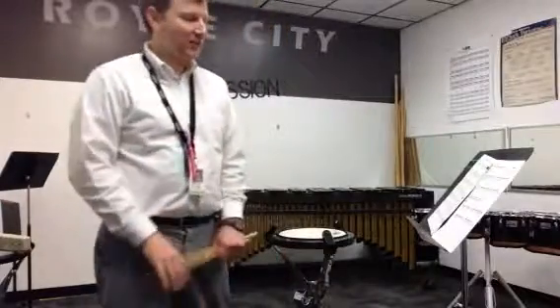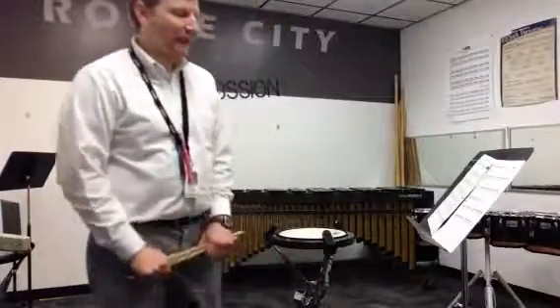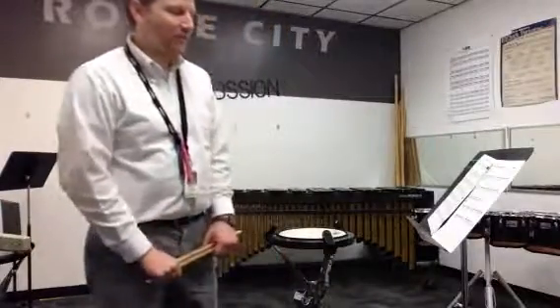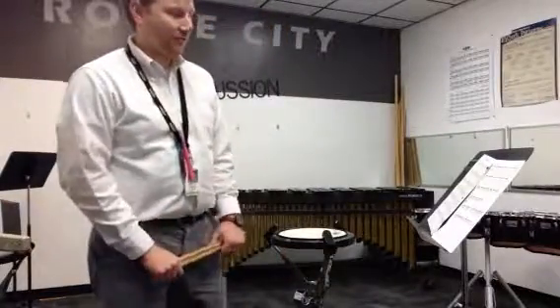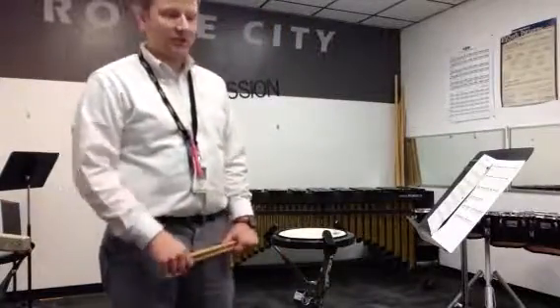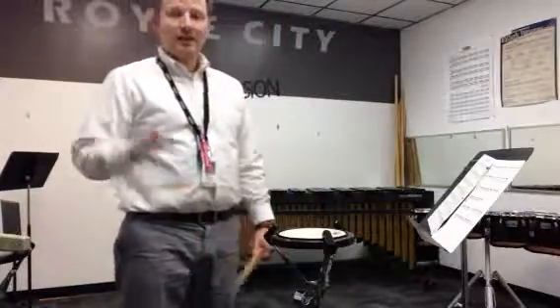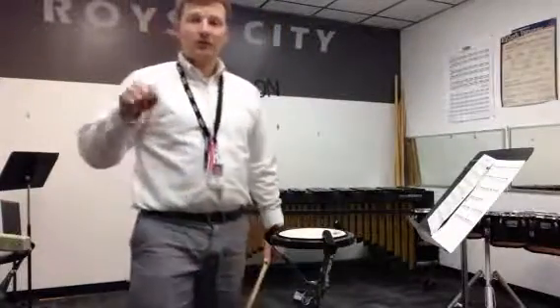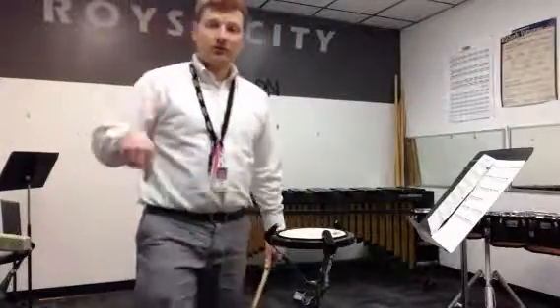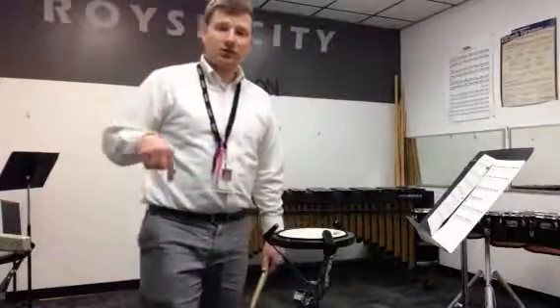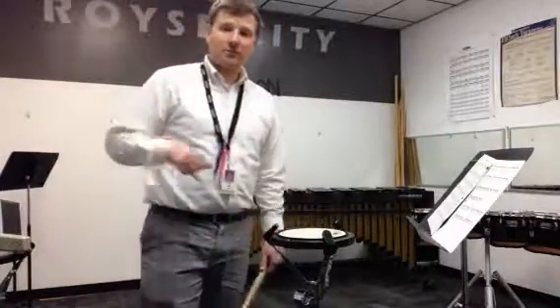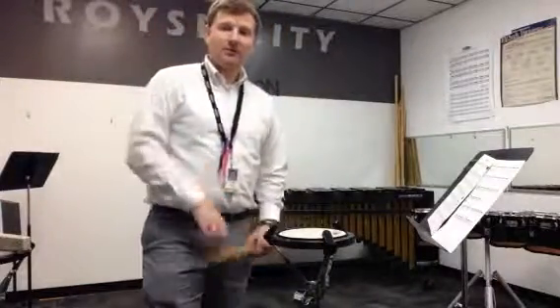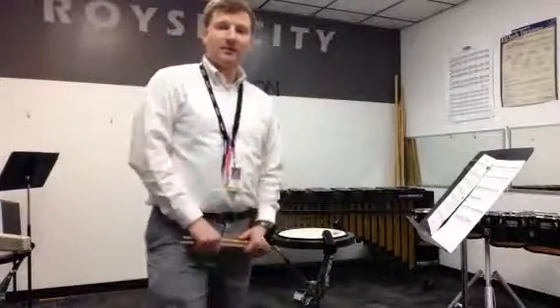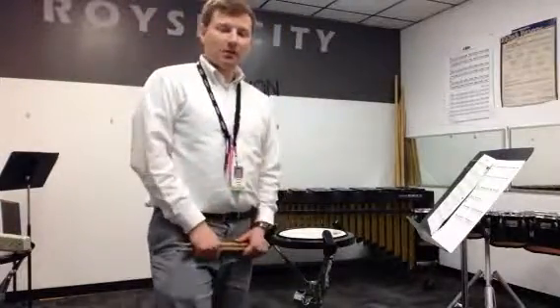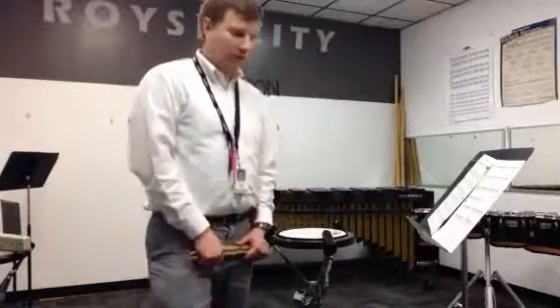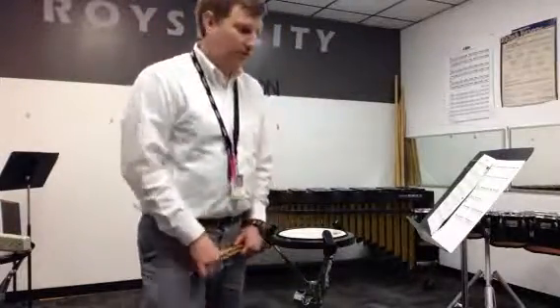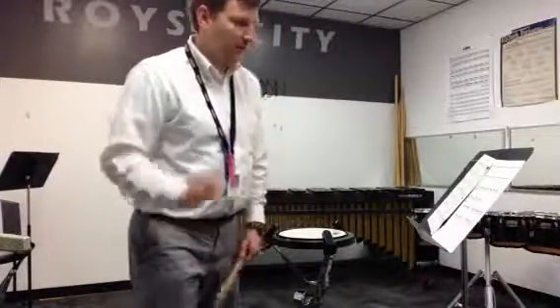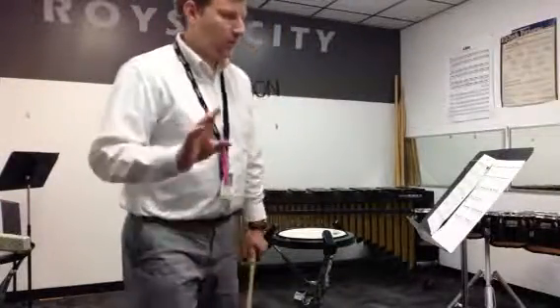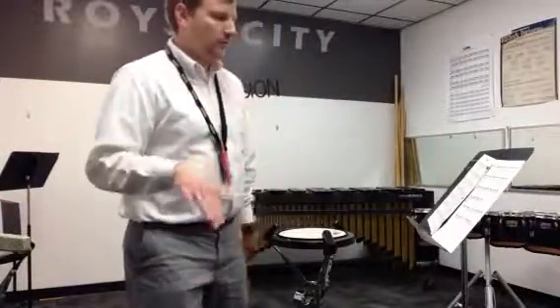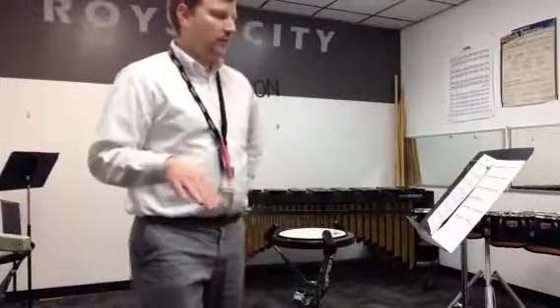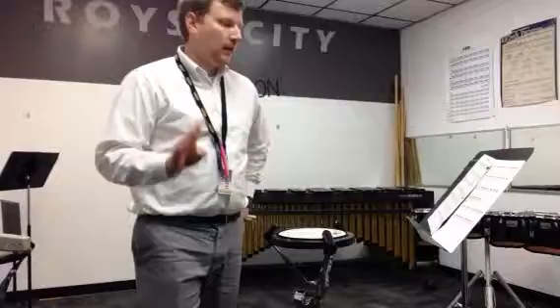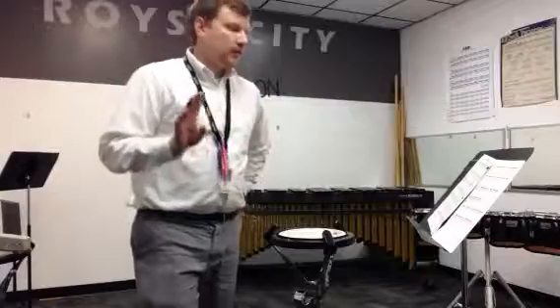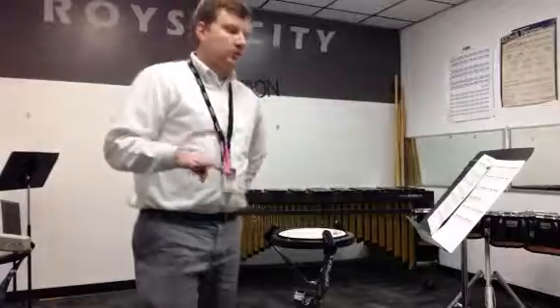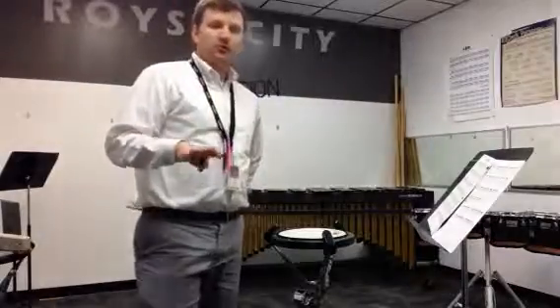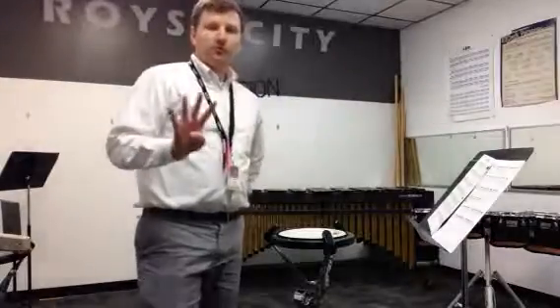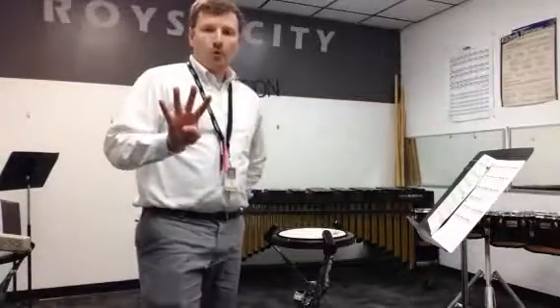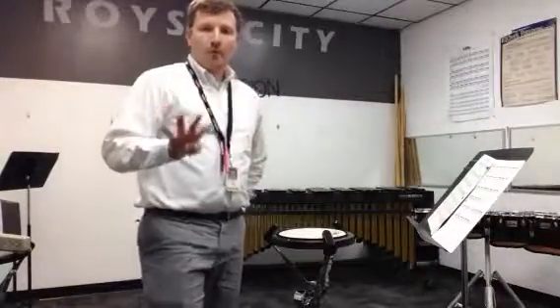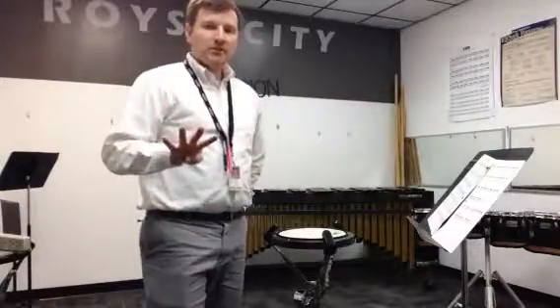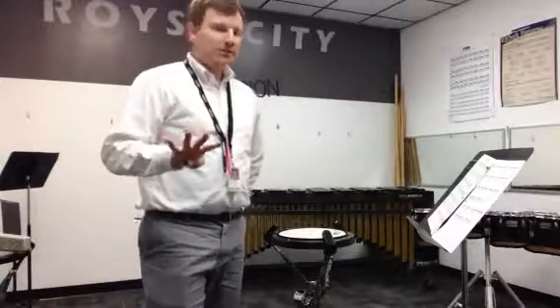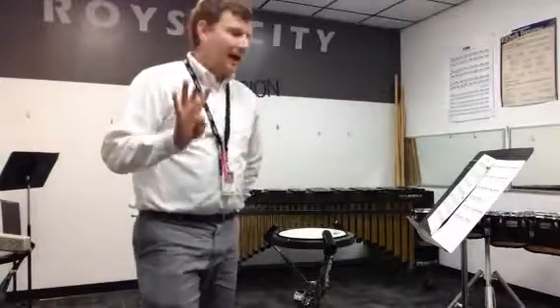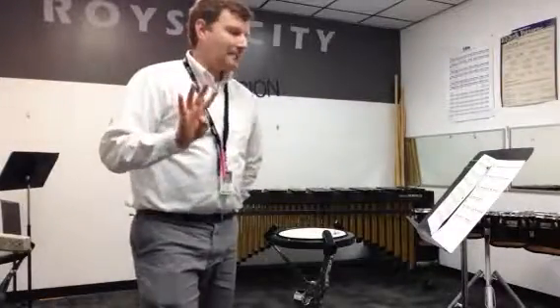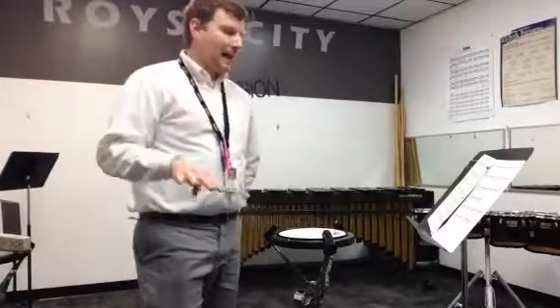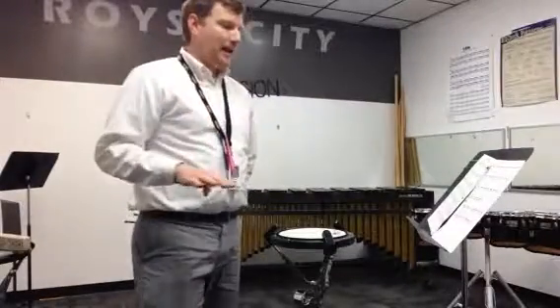So let's count it first. Here's the slower tempo — 60 on the metronome. And one, two — four measures at A.